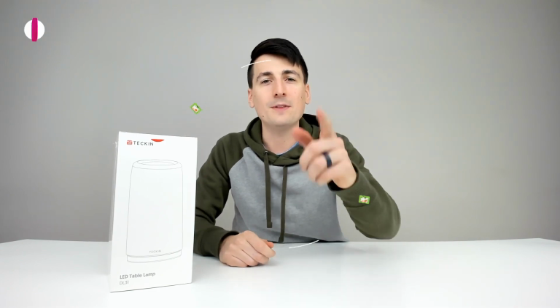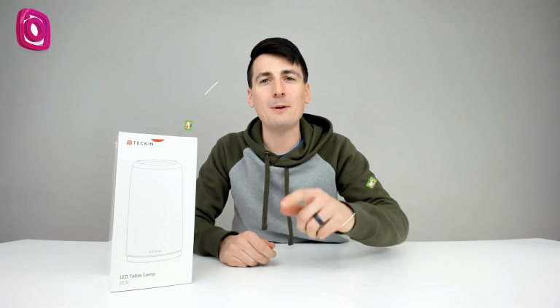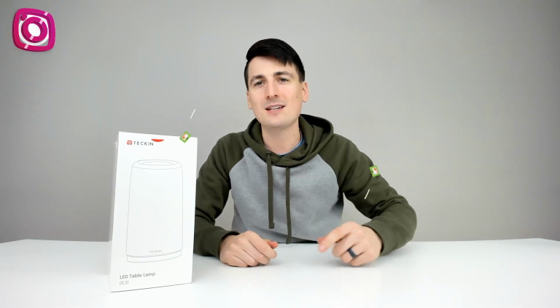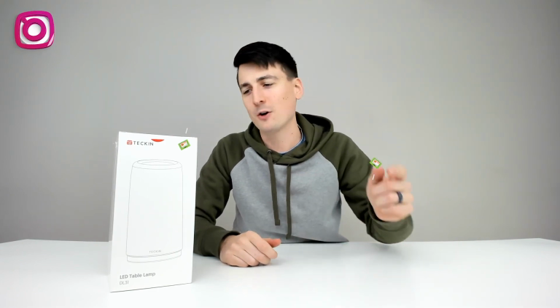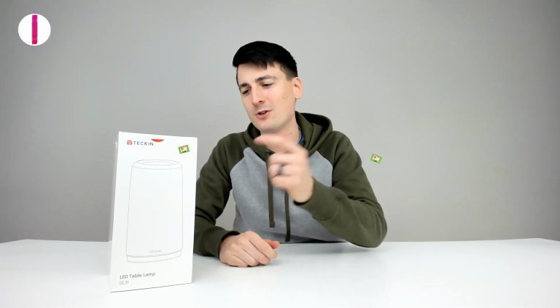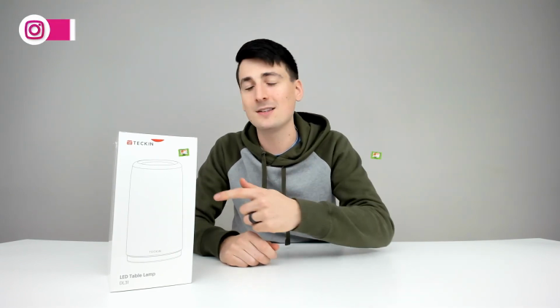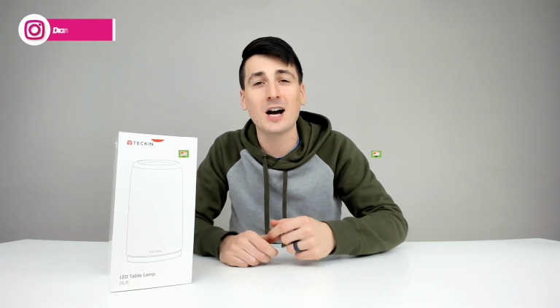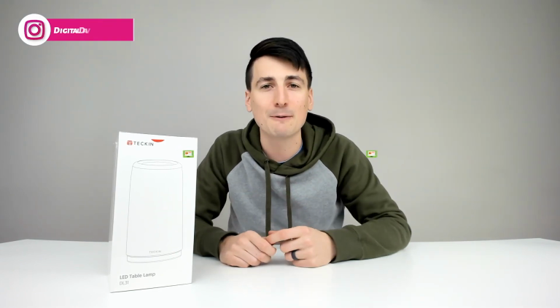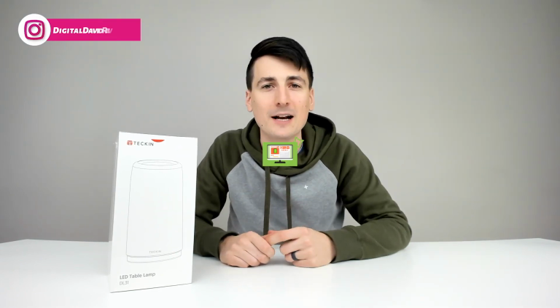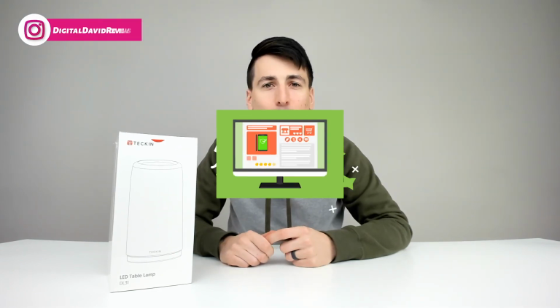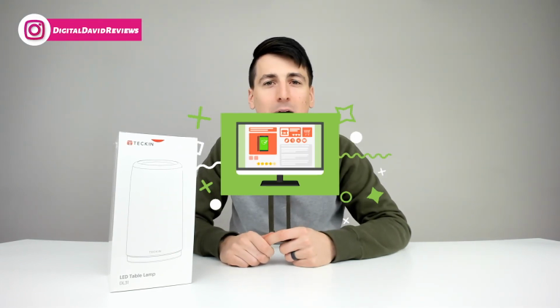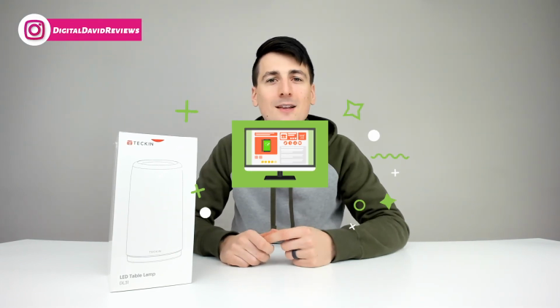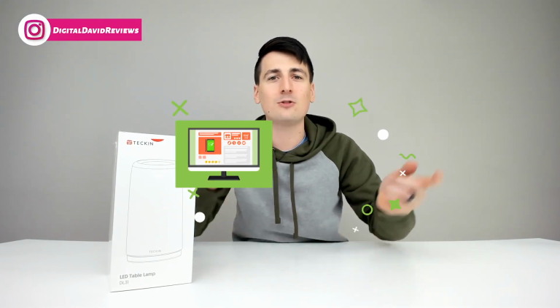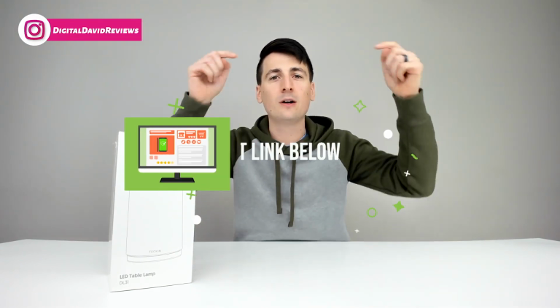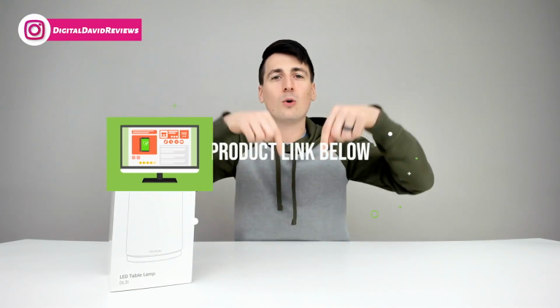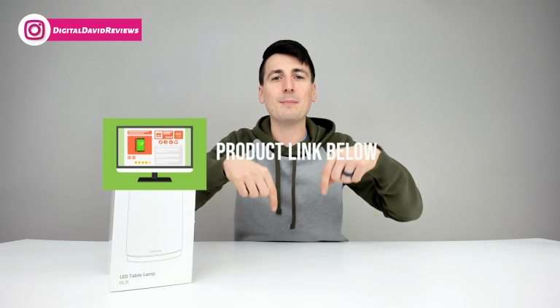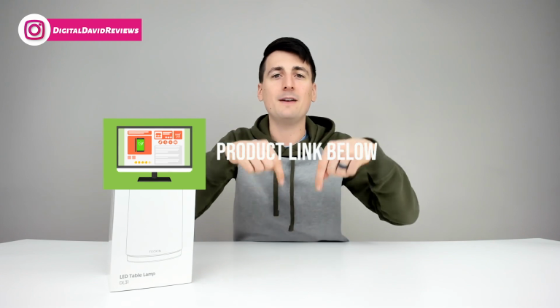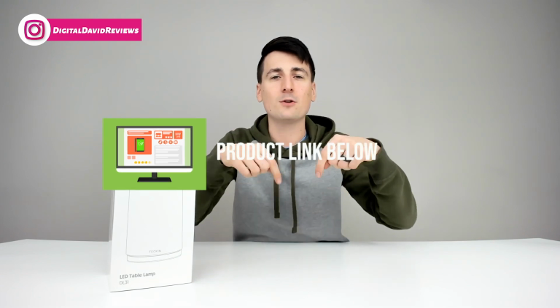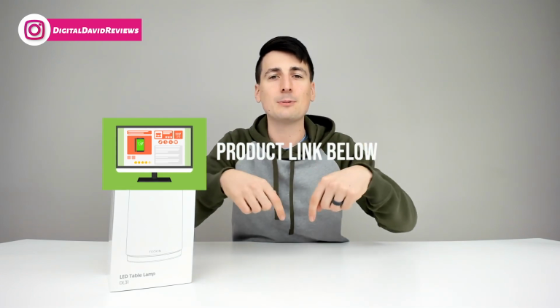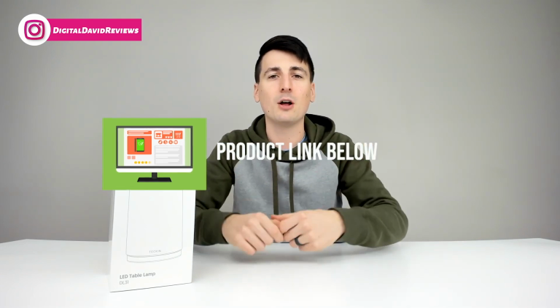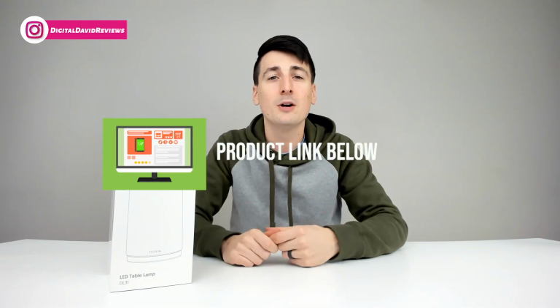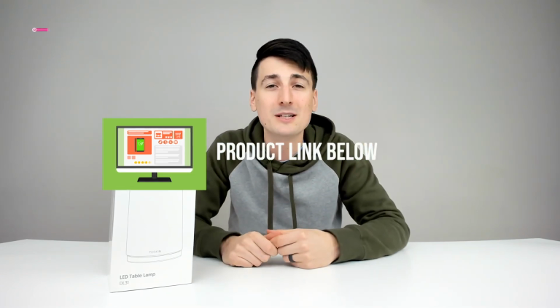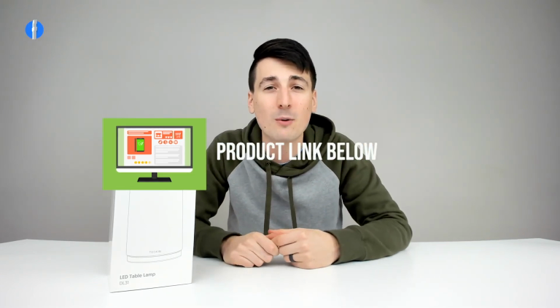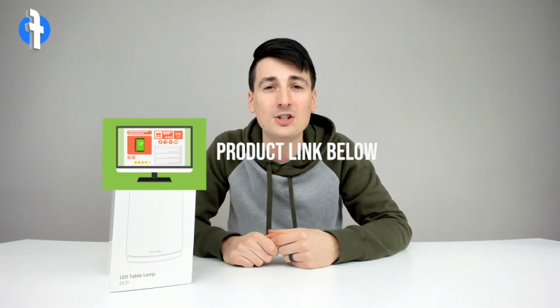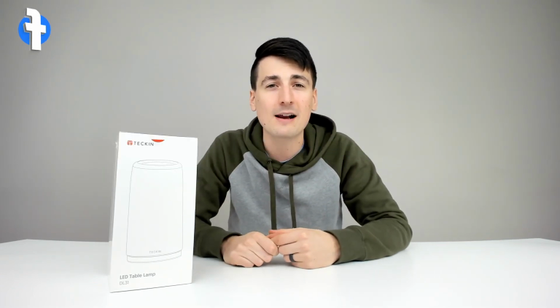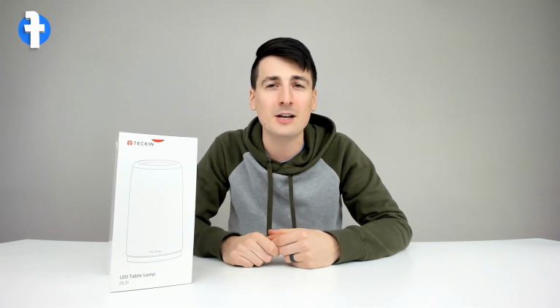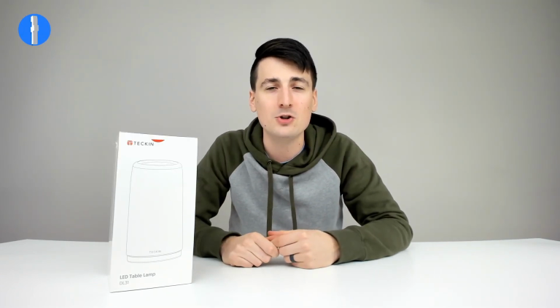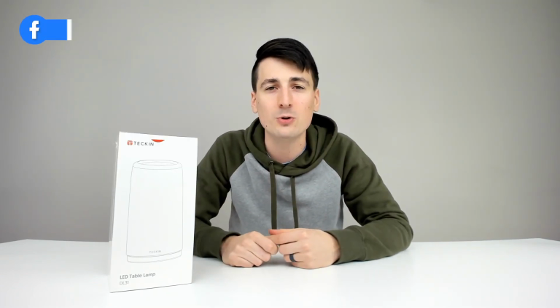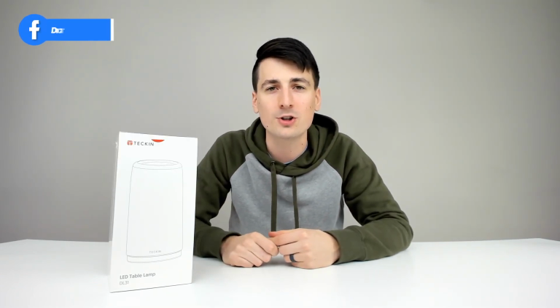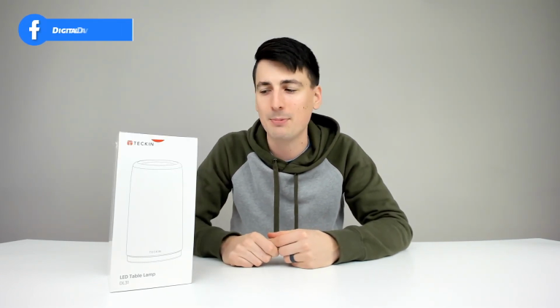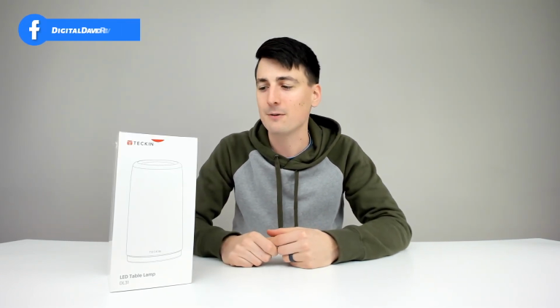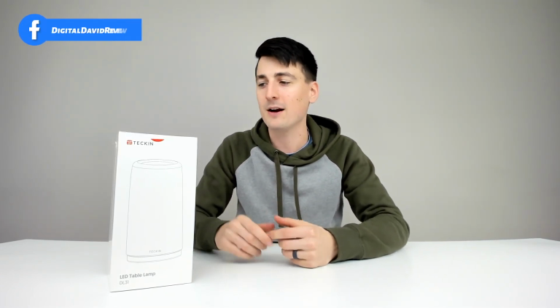That being said, if you're interested in this item or finding out more about it, the link to it will be in my video description below. Please go ahead, check it out, and do your shopping from there.